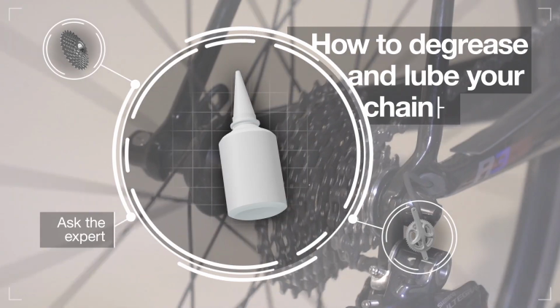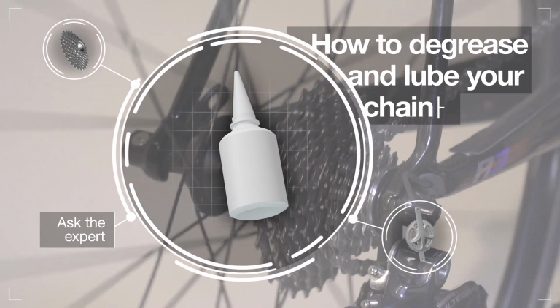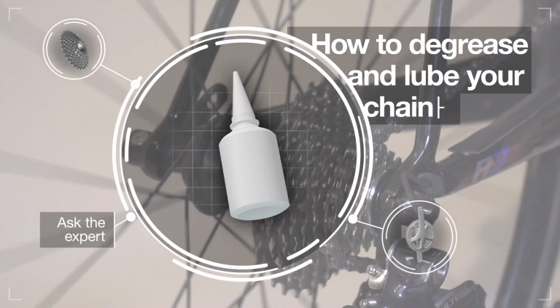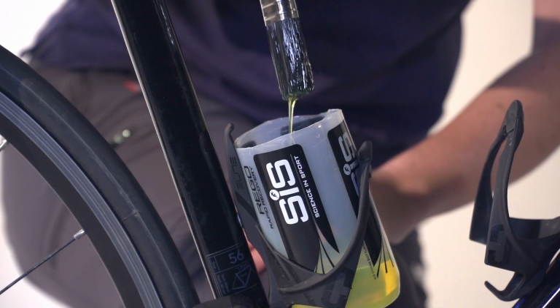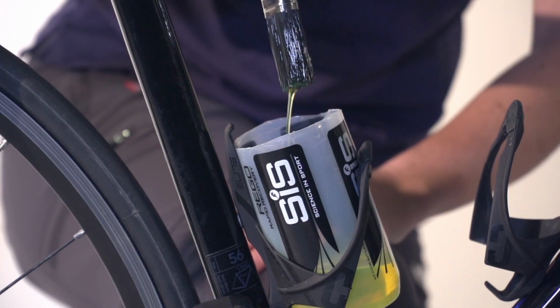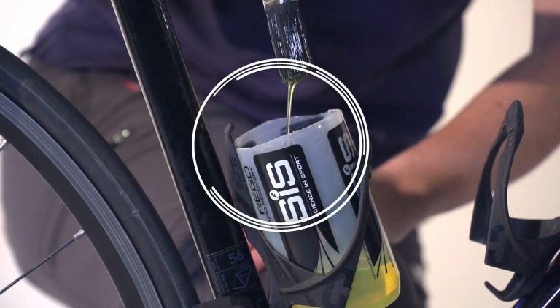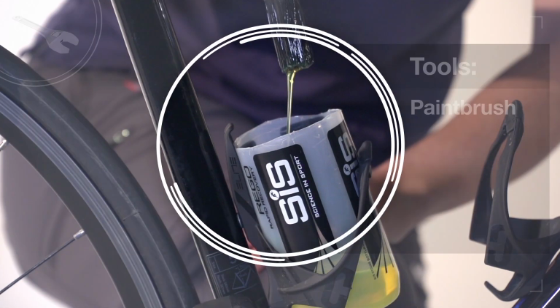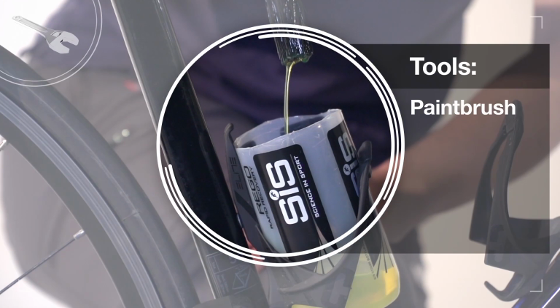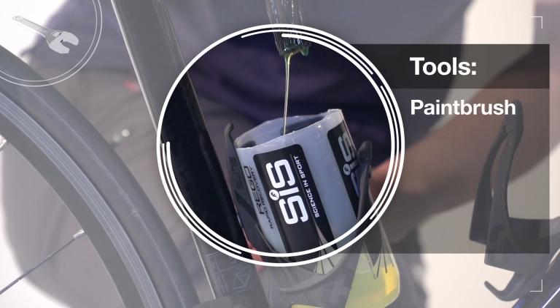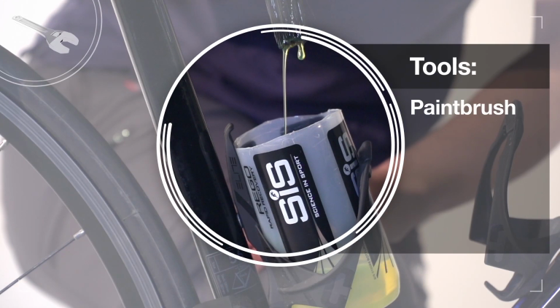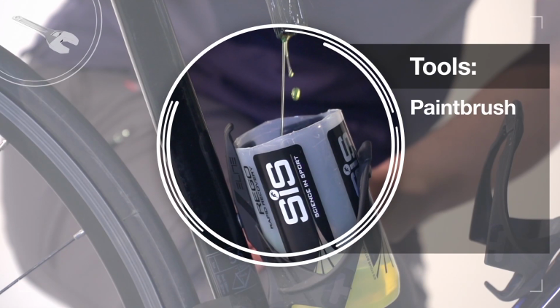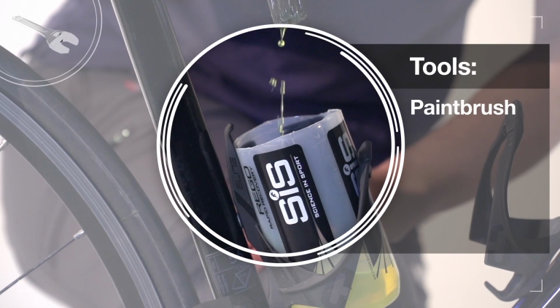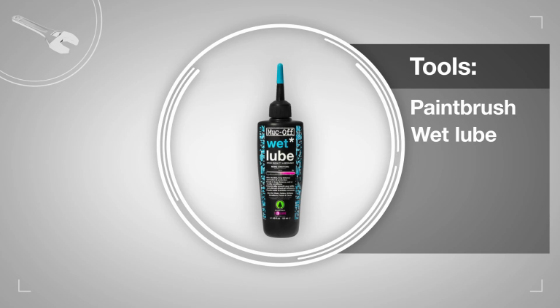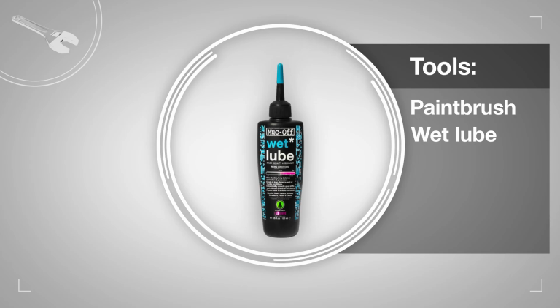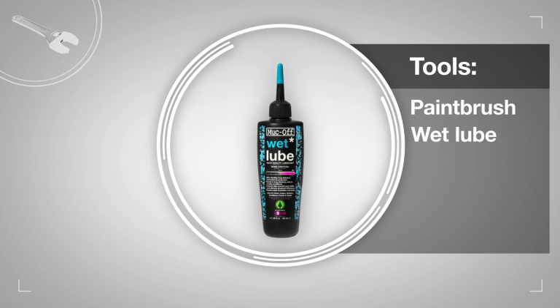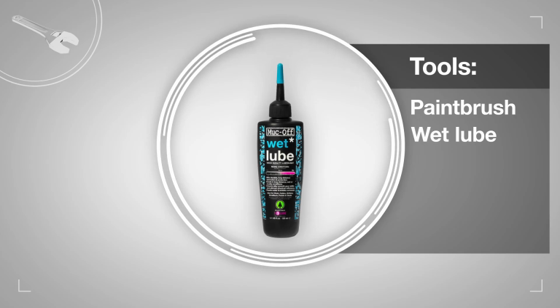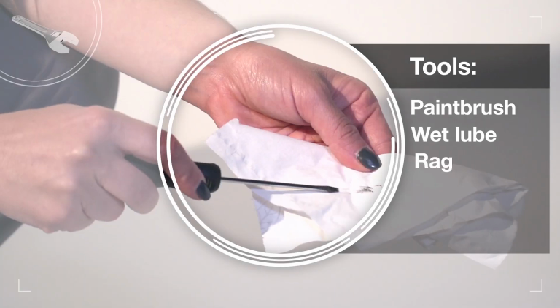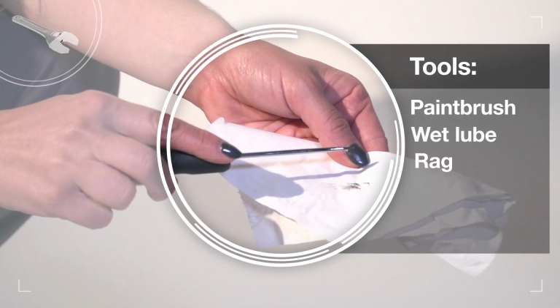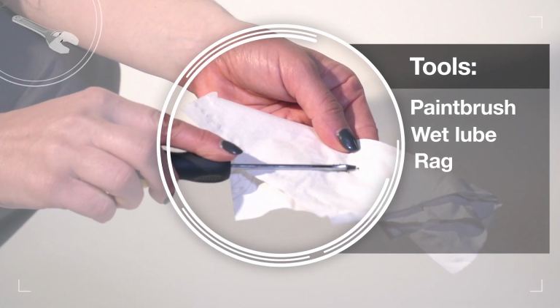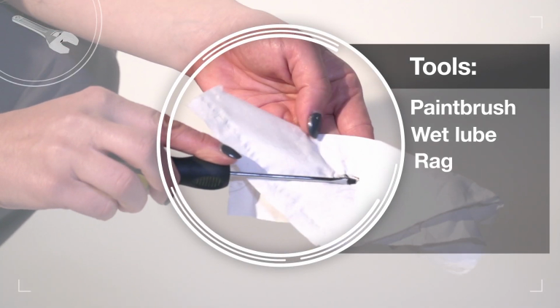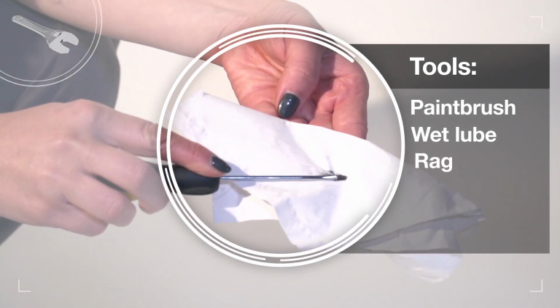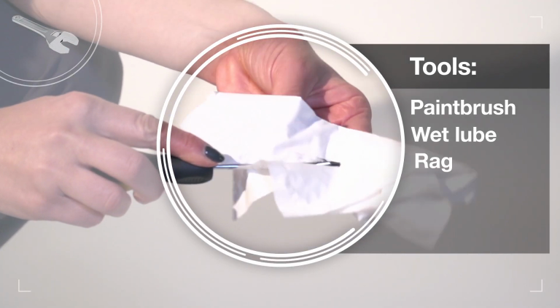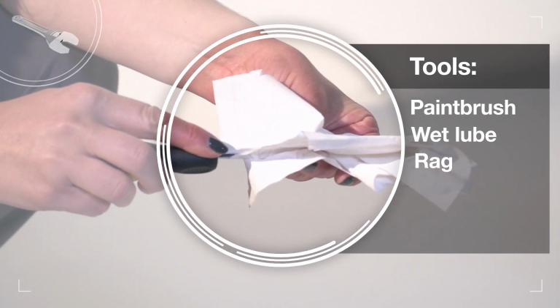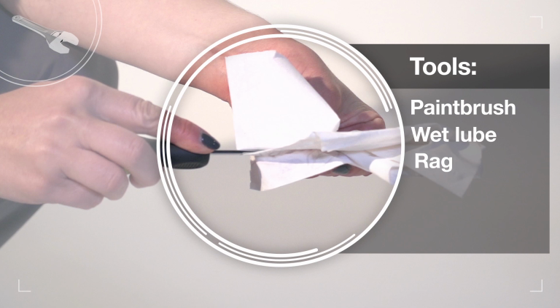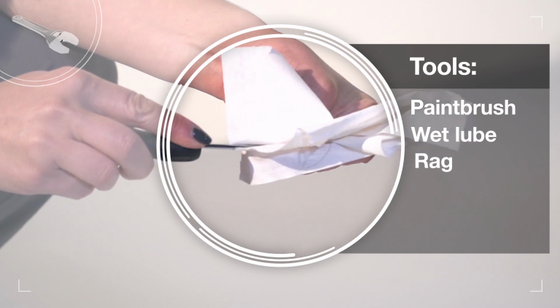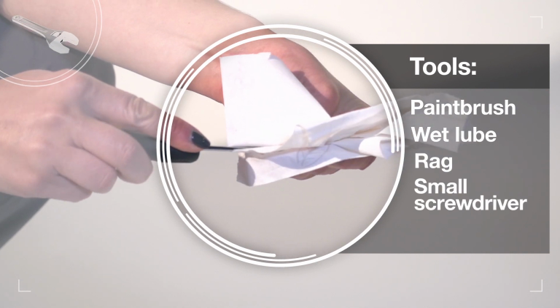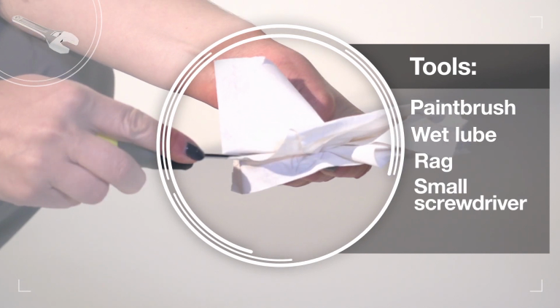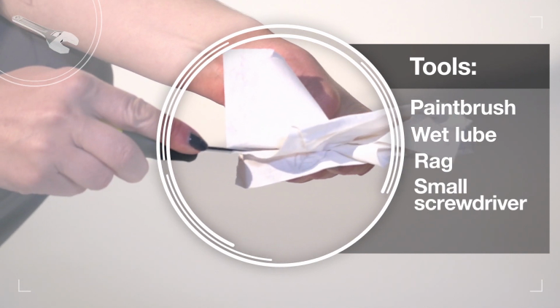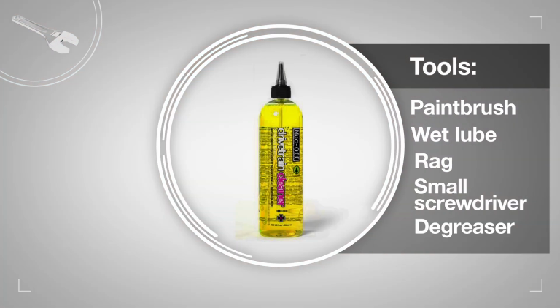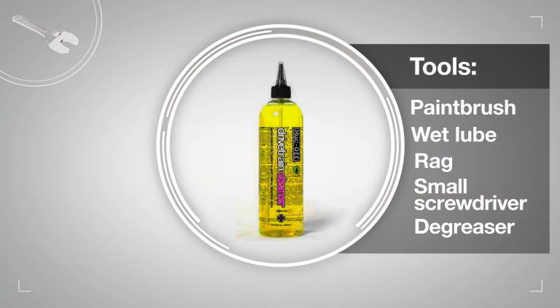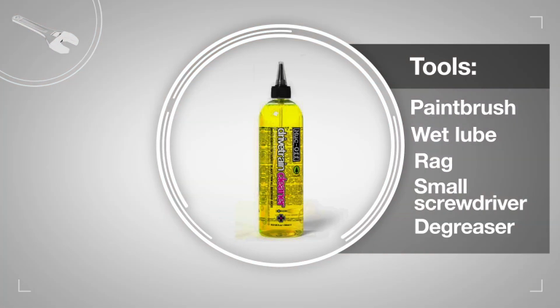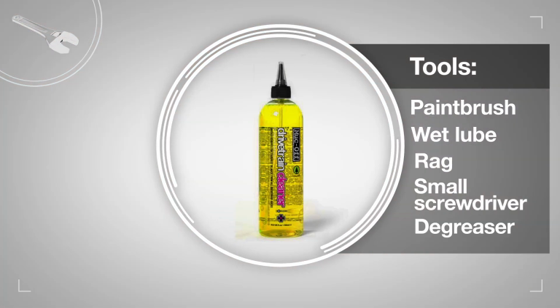You're going to need a paintbrush, wet lube, a rag or cloth, a small screwdriver, and degreaser.